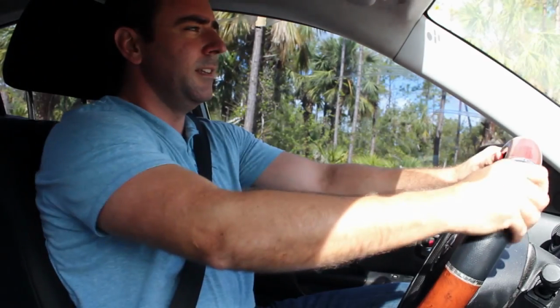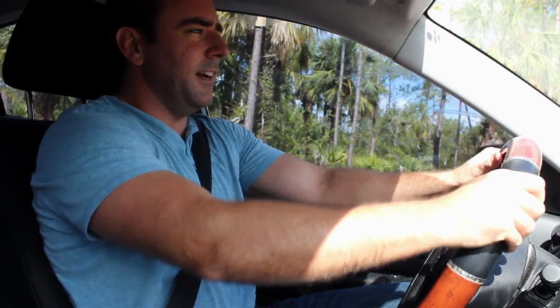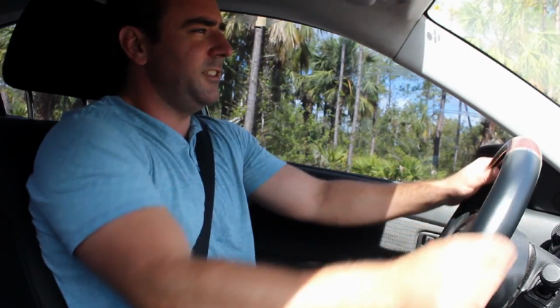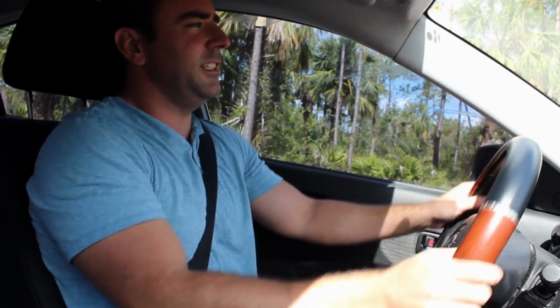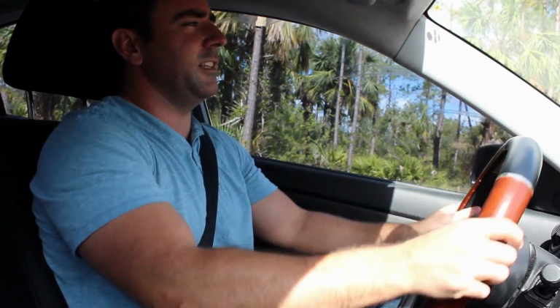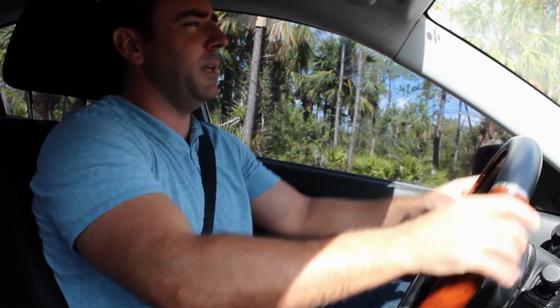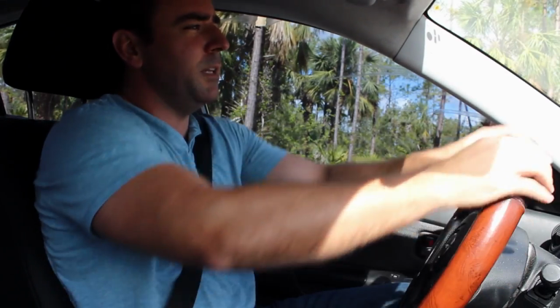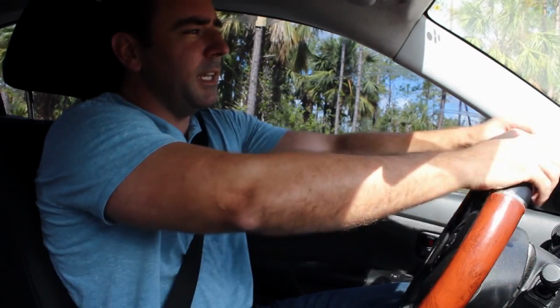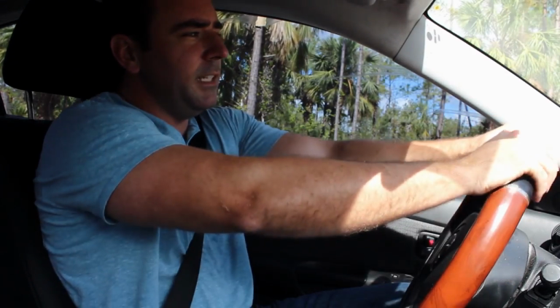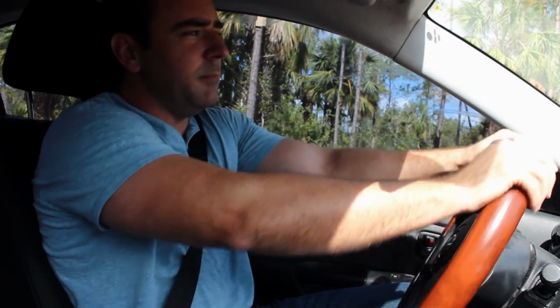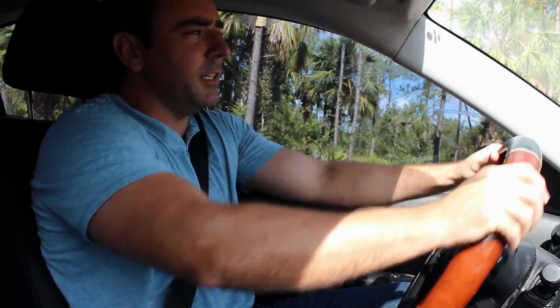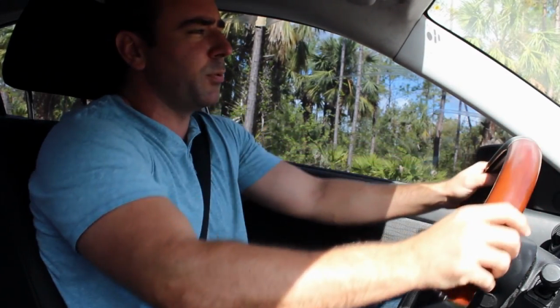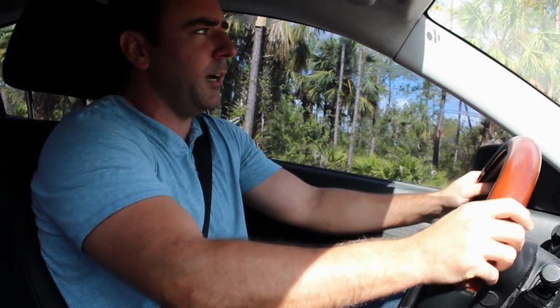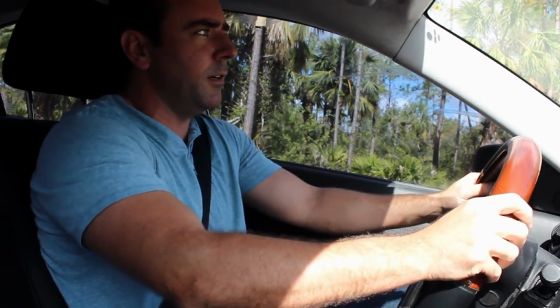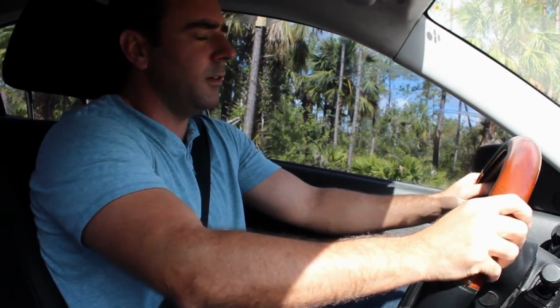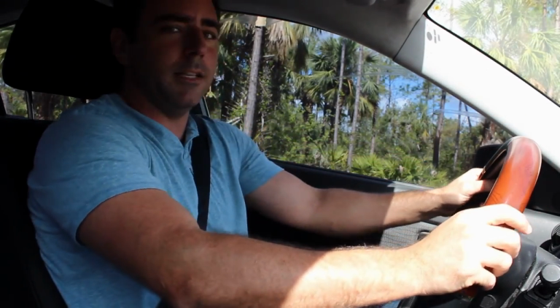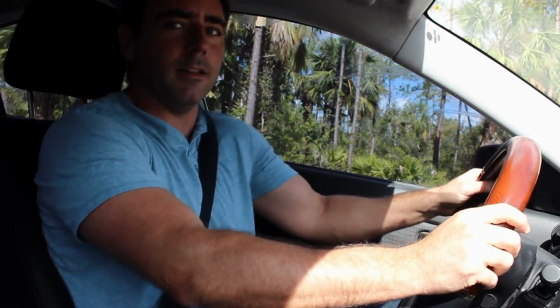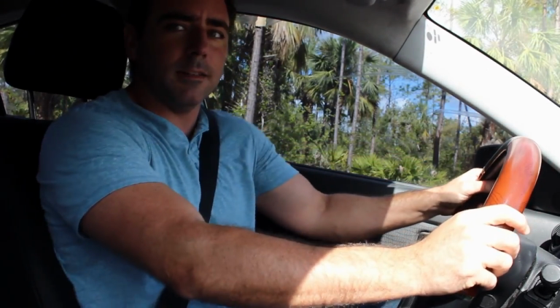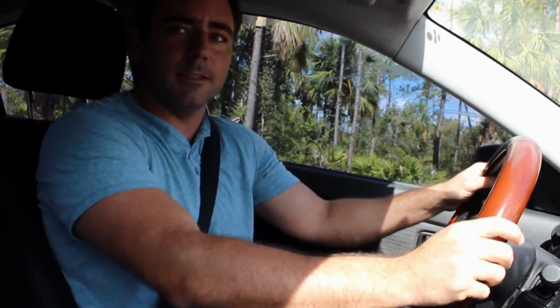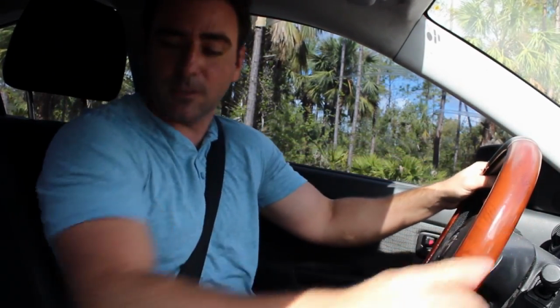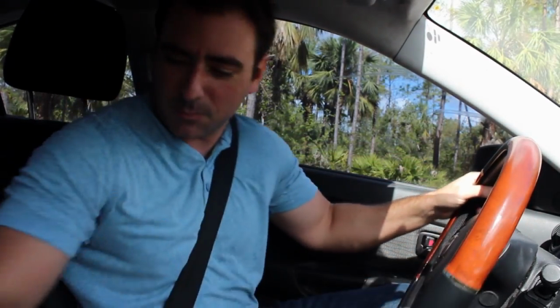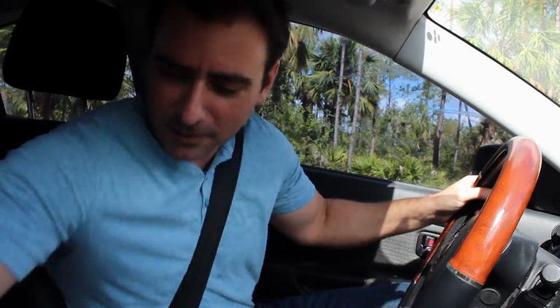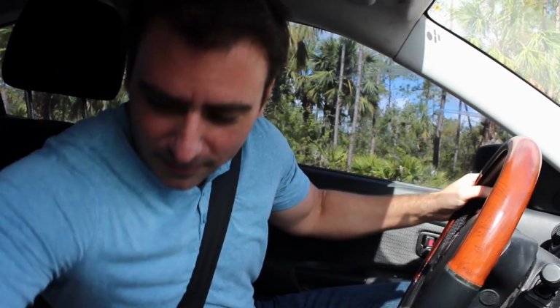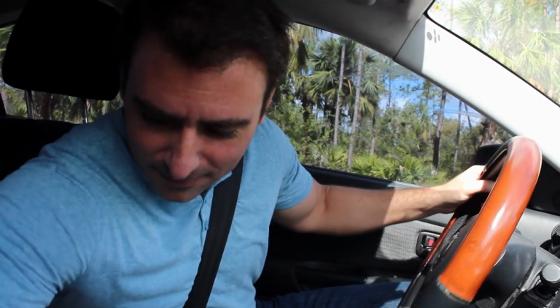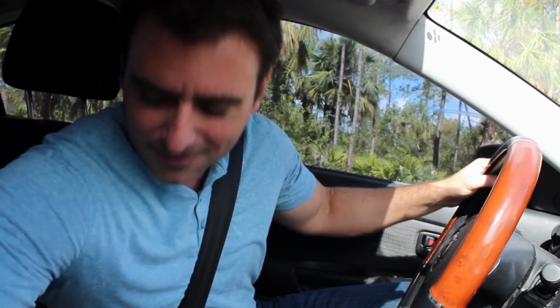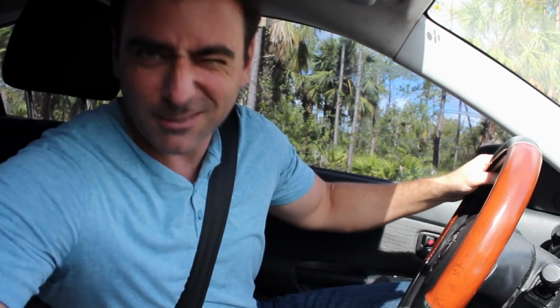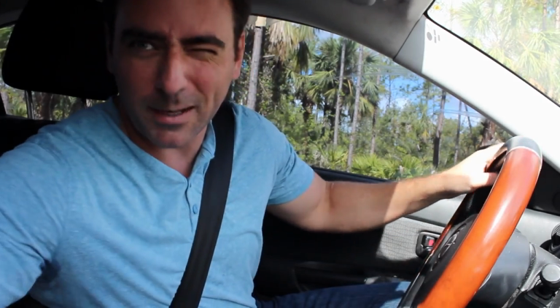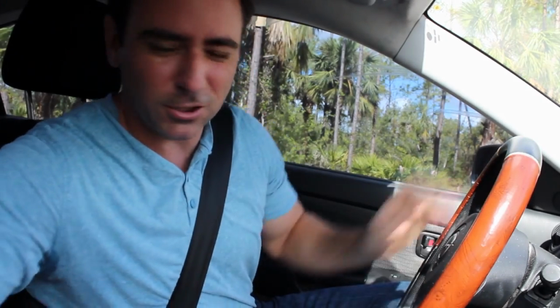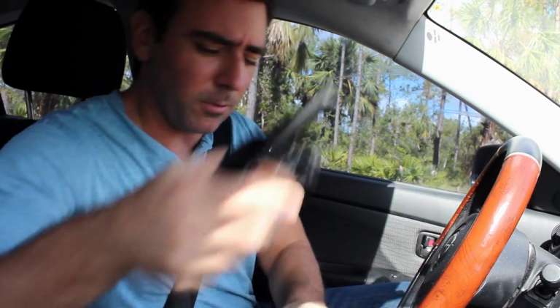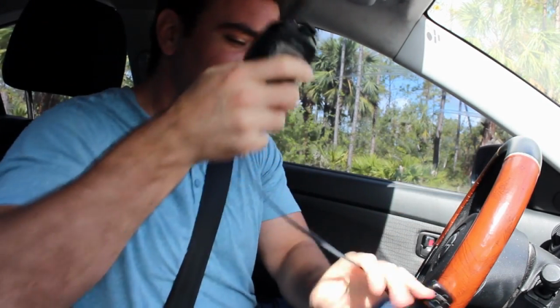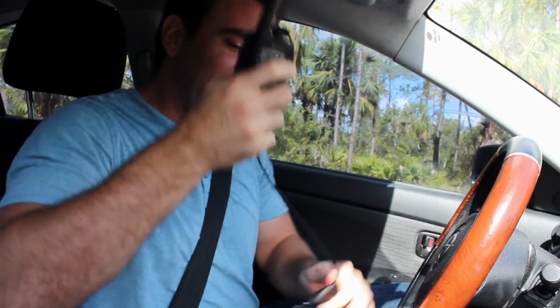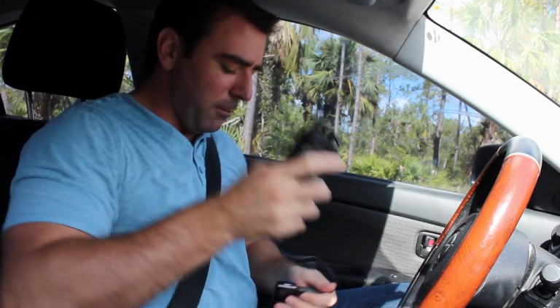Now I just need to get this baby up to 88 miles per hour — oh wait, no, that's next week's project. That's a bad joke. Anyway.